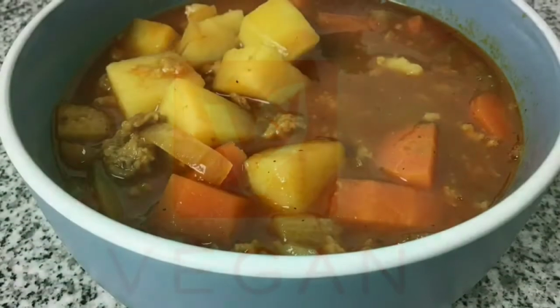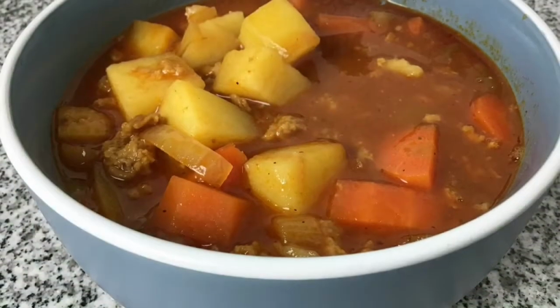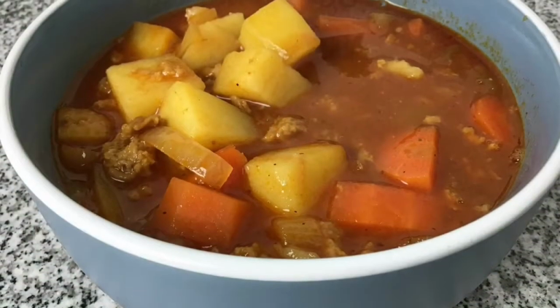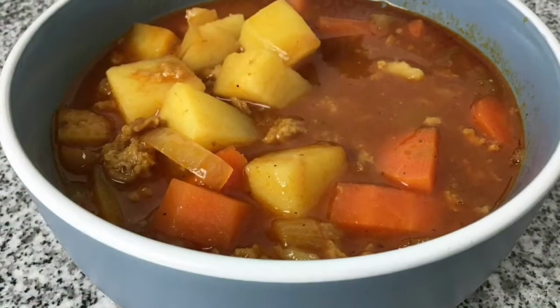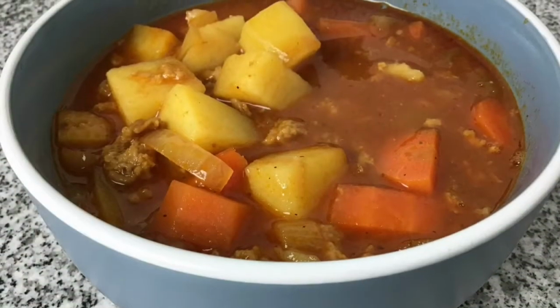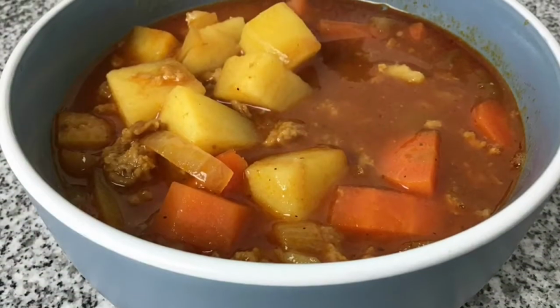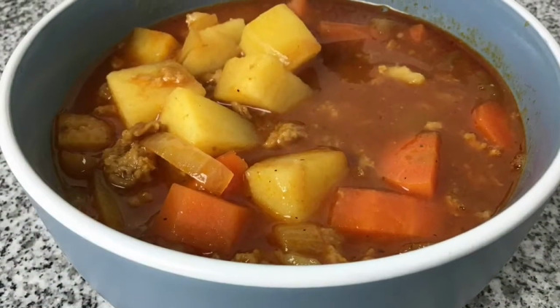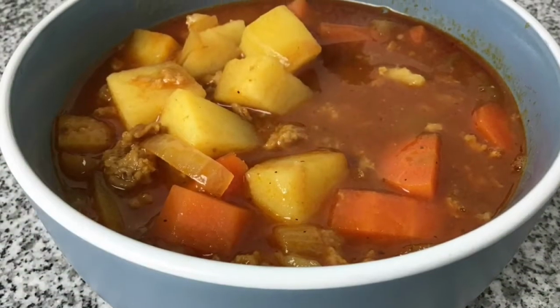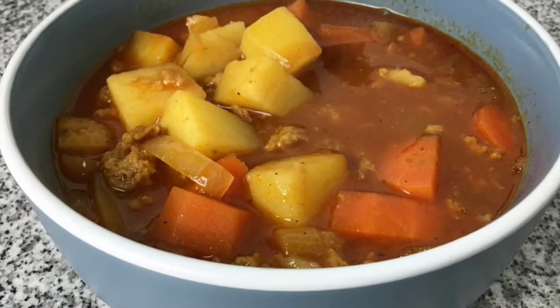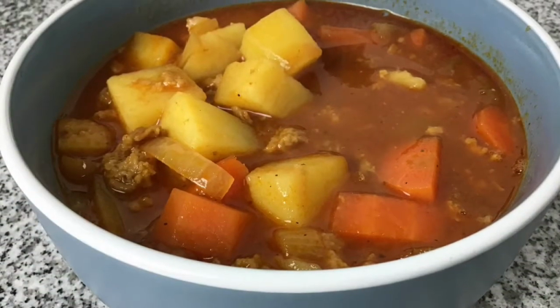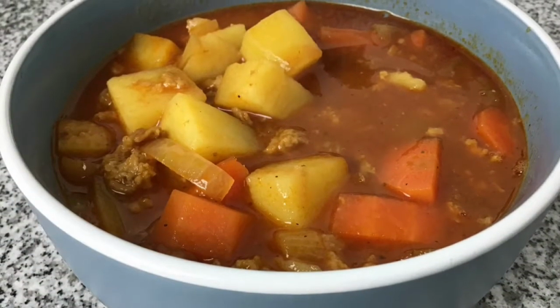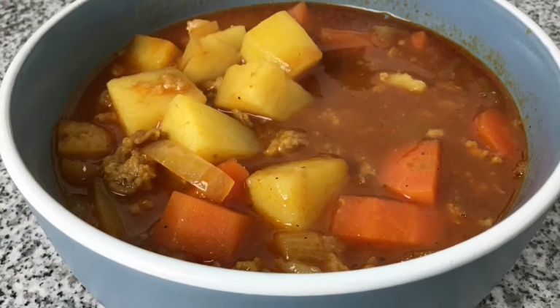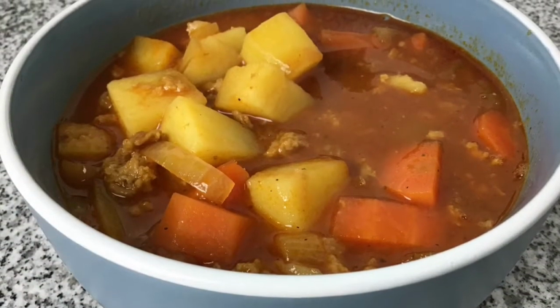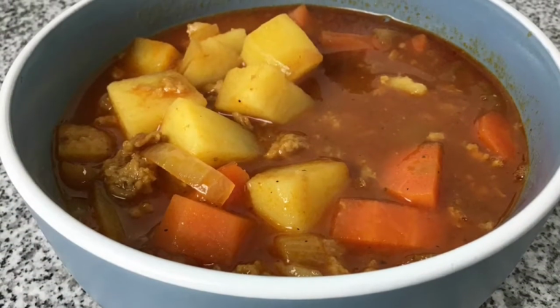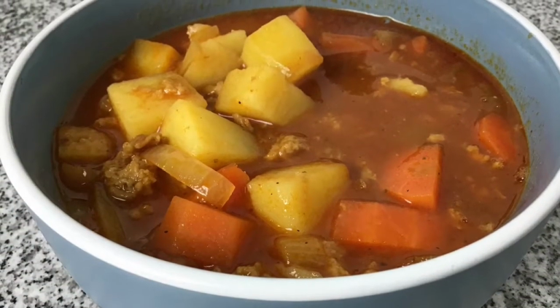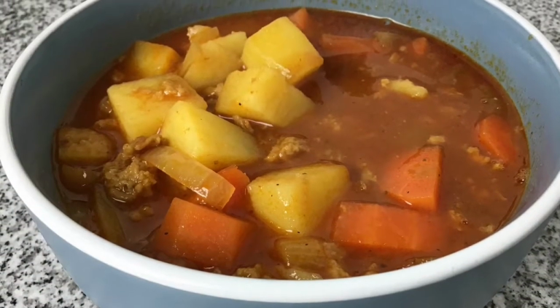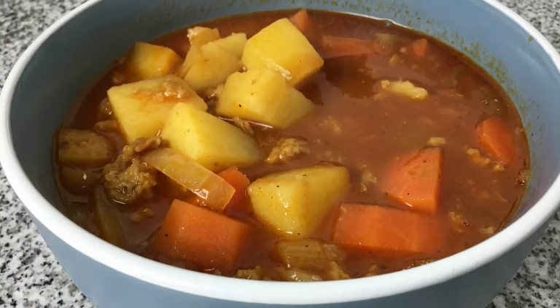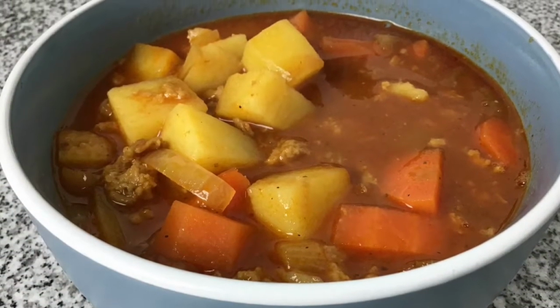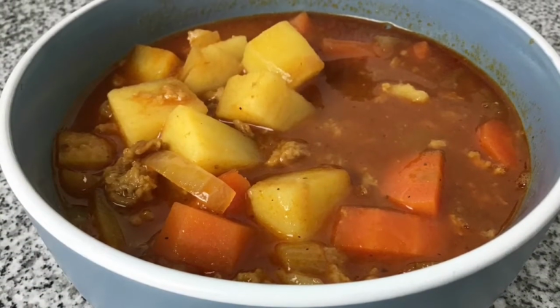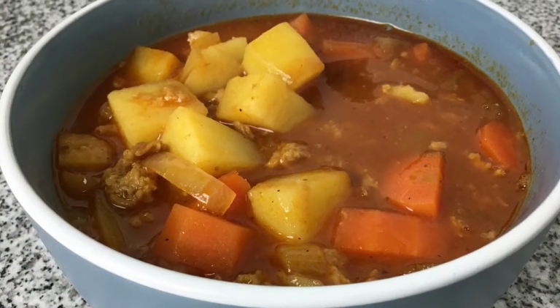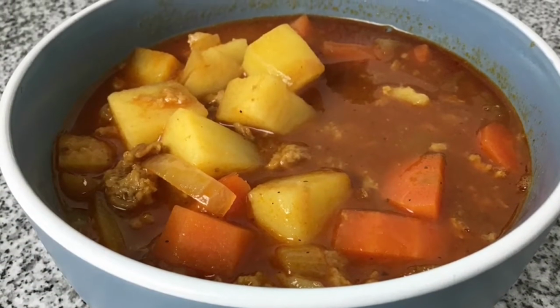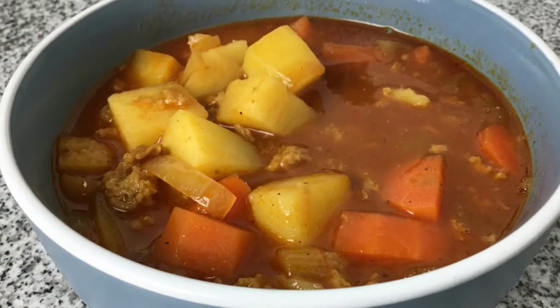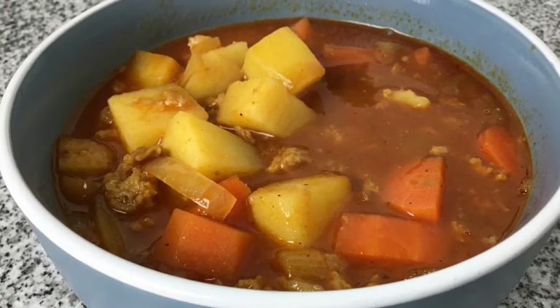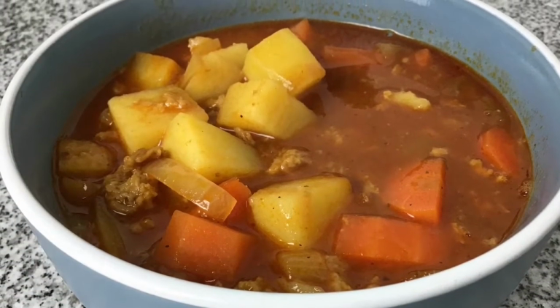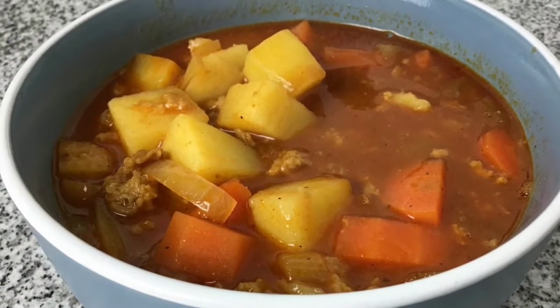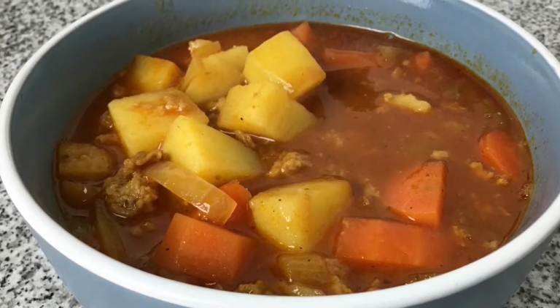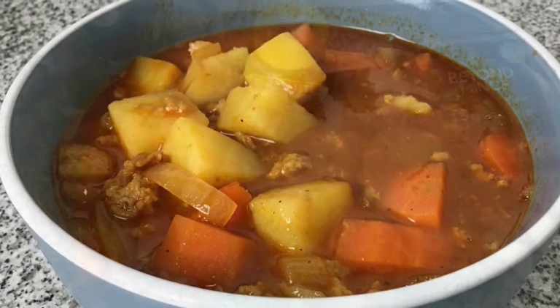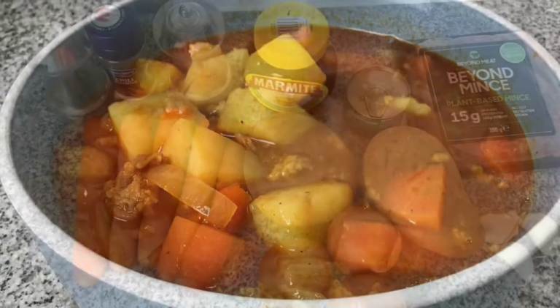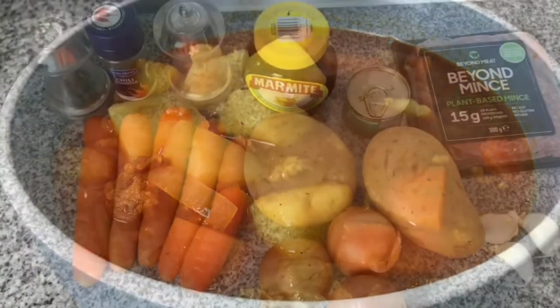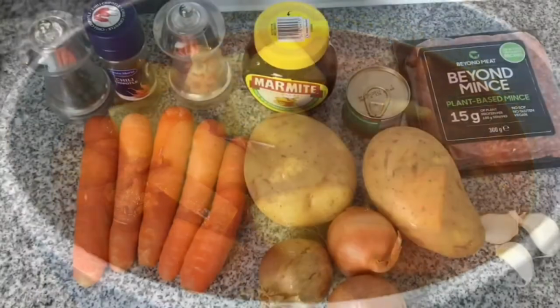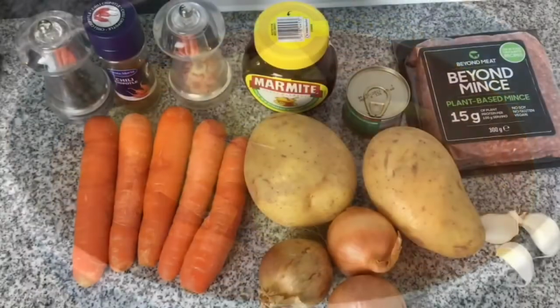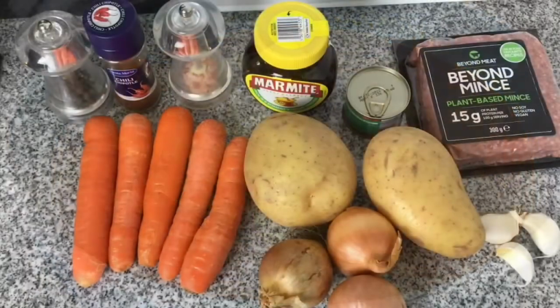Welcome to Vegan Method. In this video I'm making a hearty vegan Irish stew.